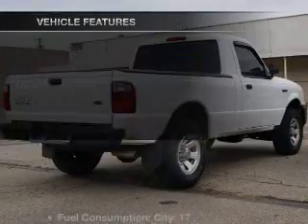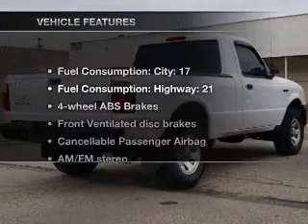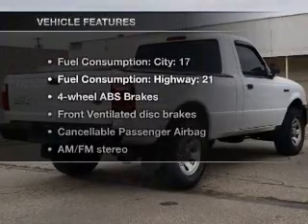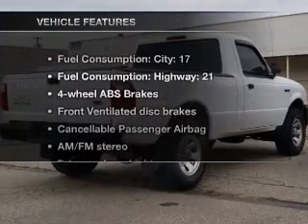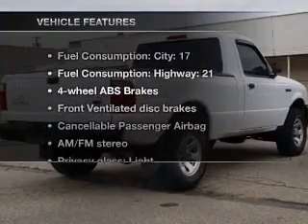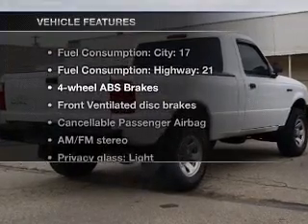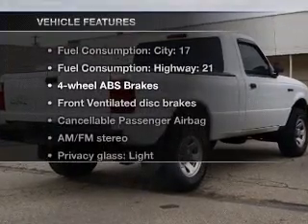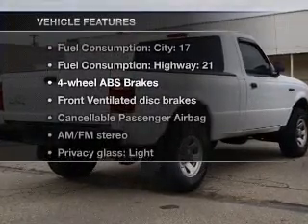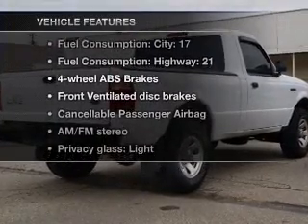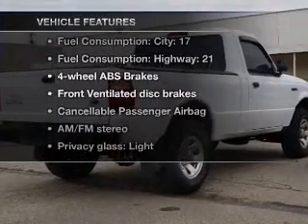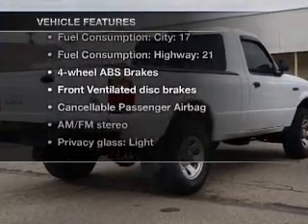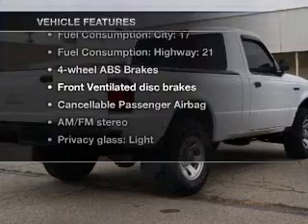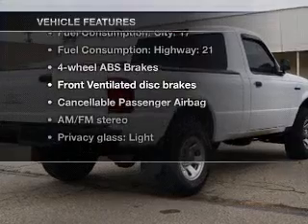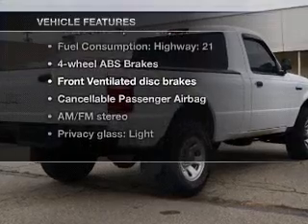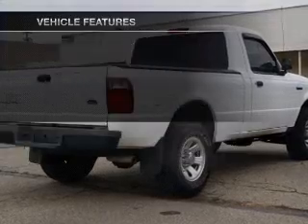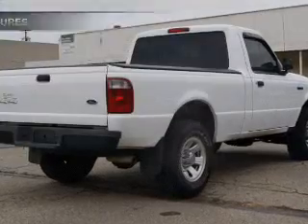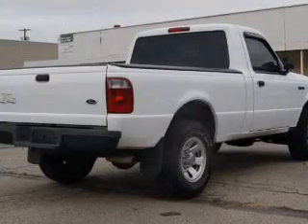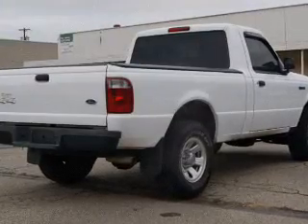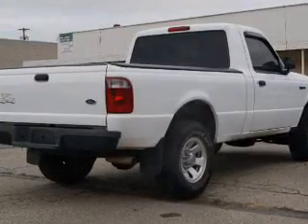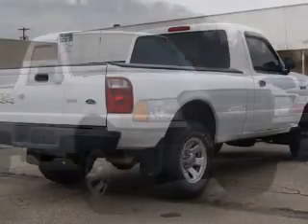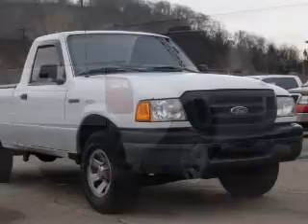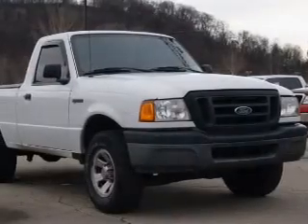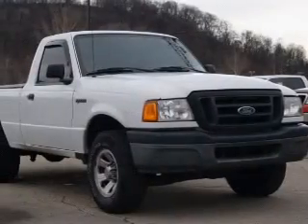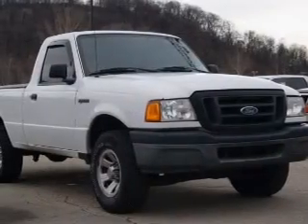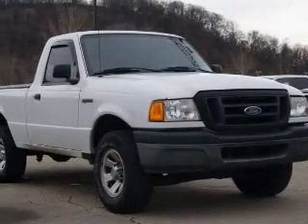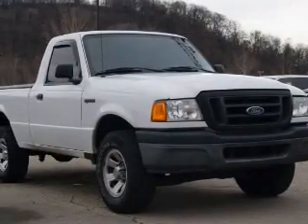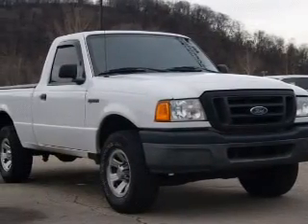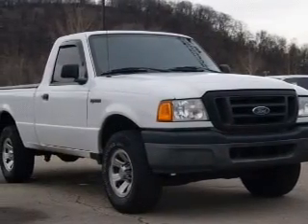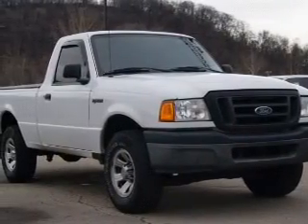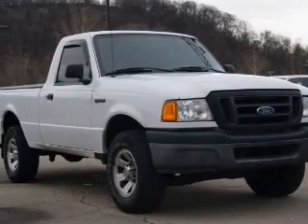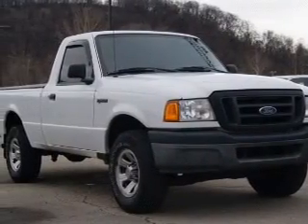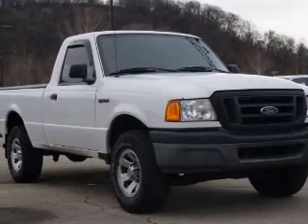Plus, enjoy these notable features that are included in this vehicle: air conditioning, power steering, and AM-FM stereo.